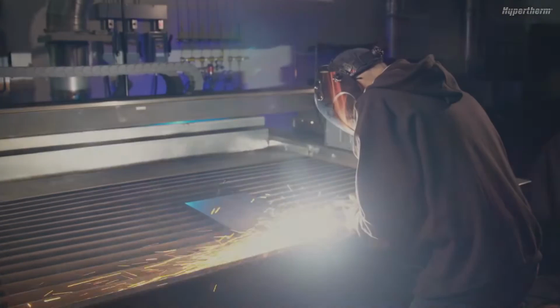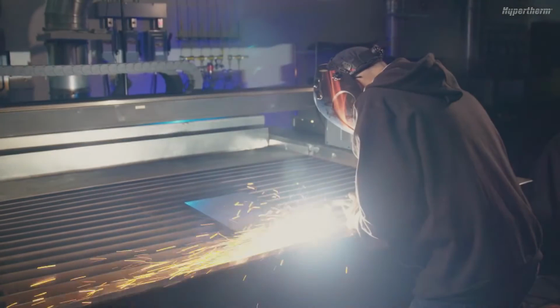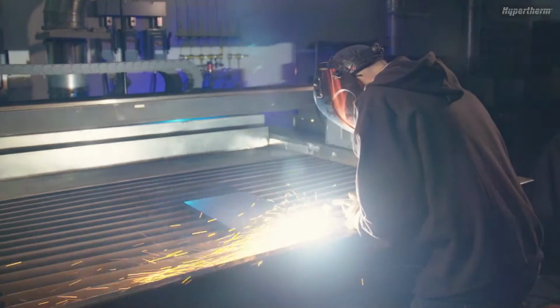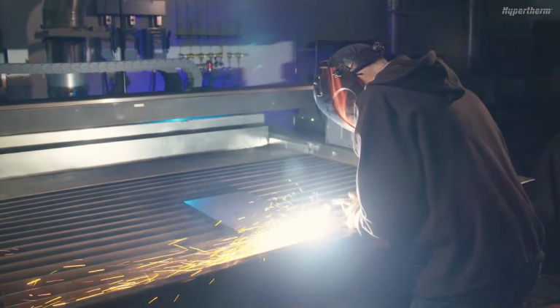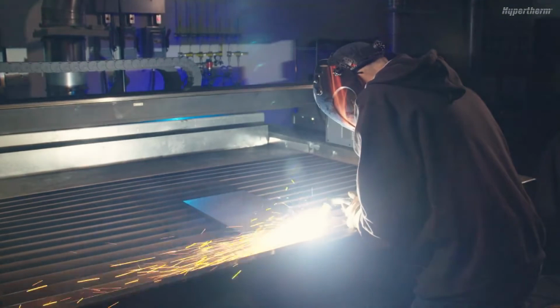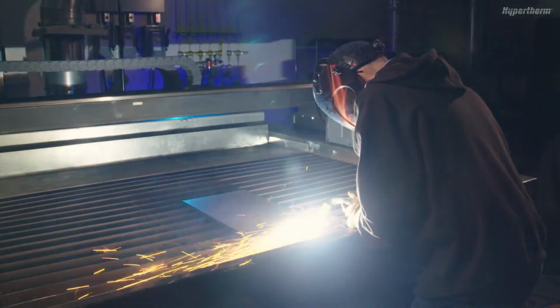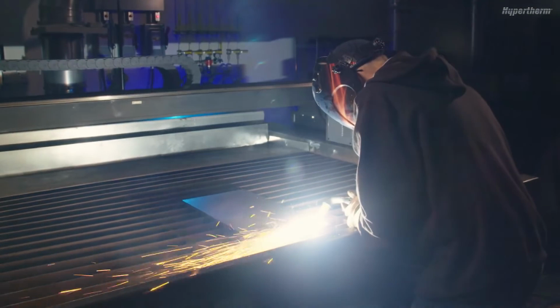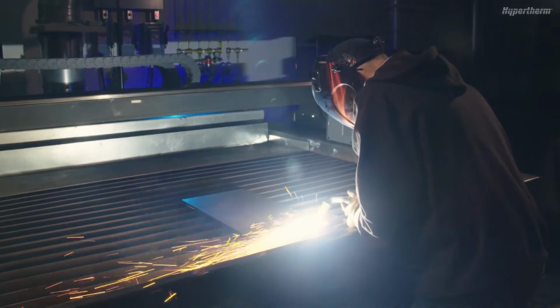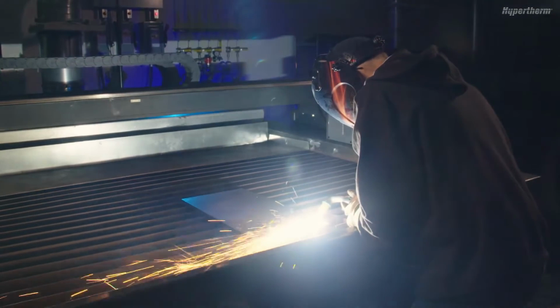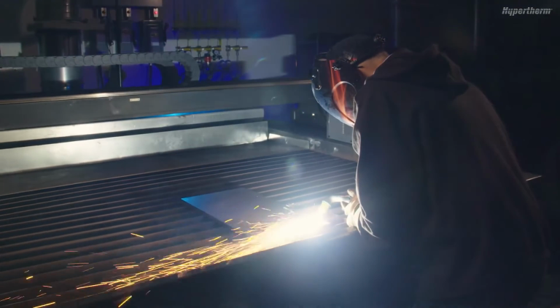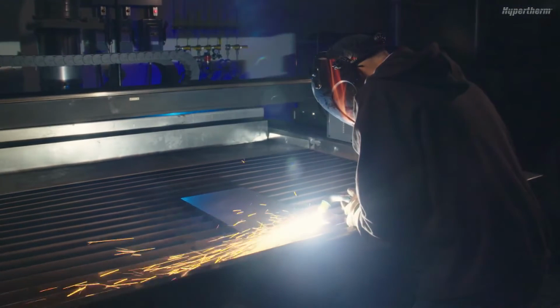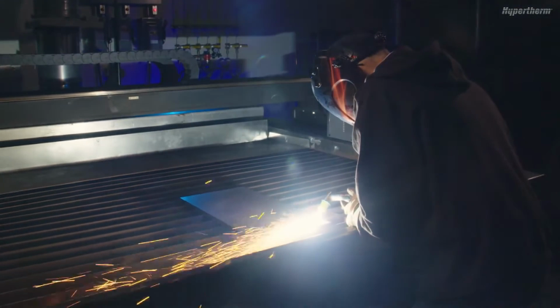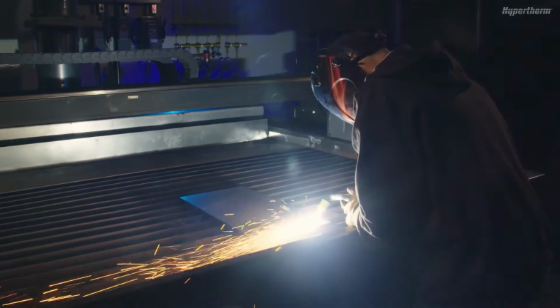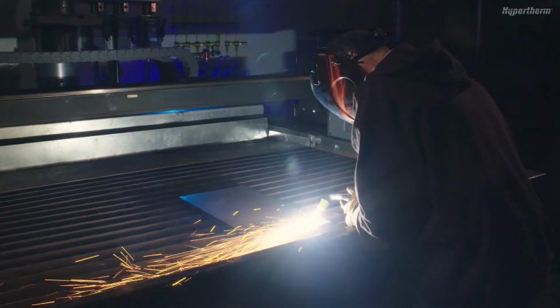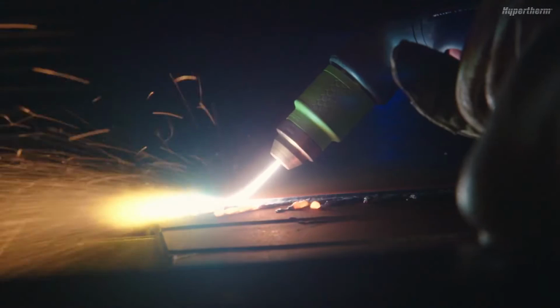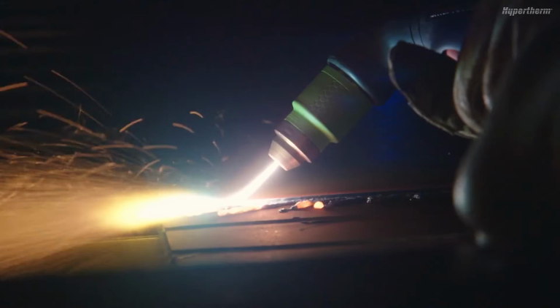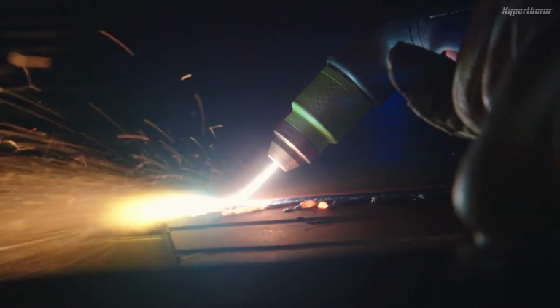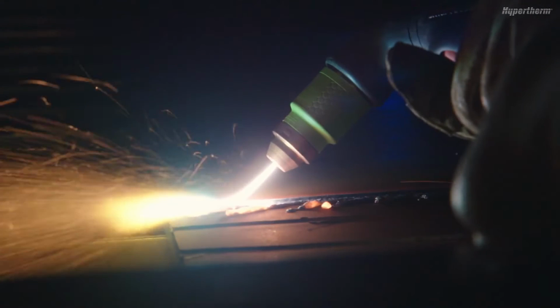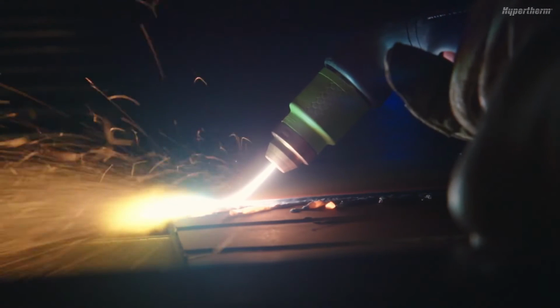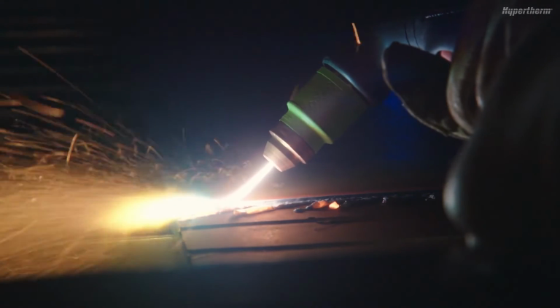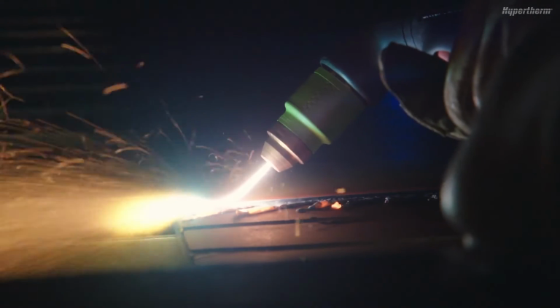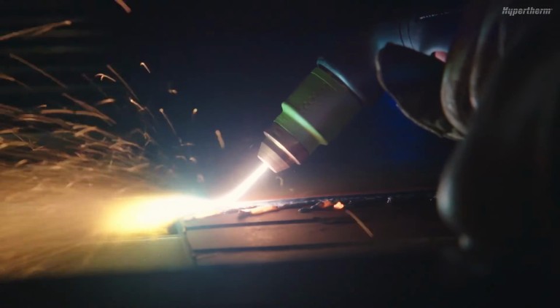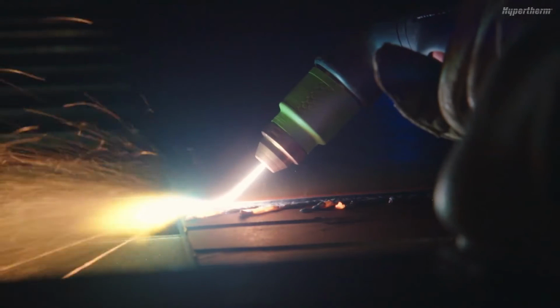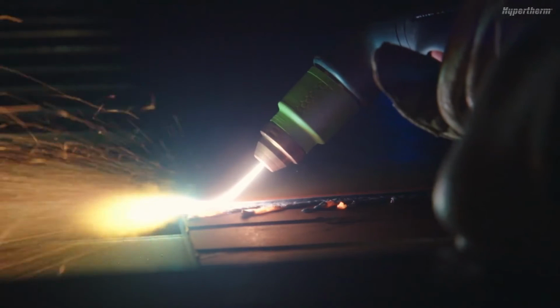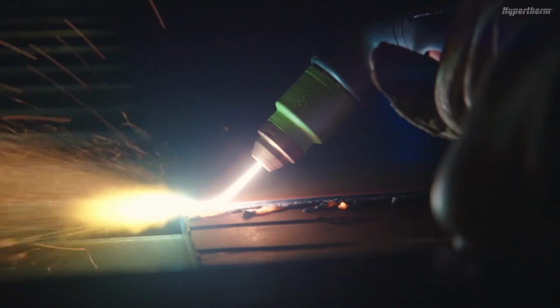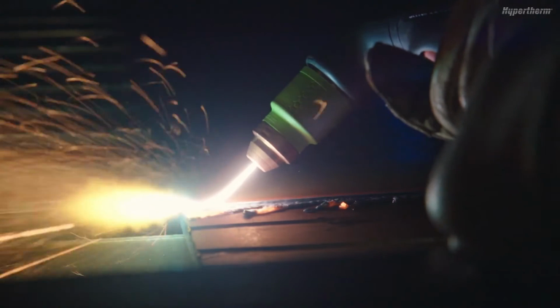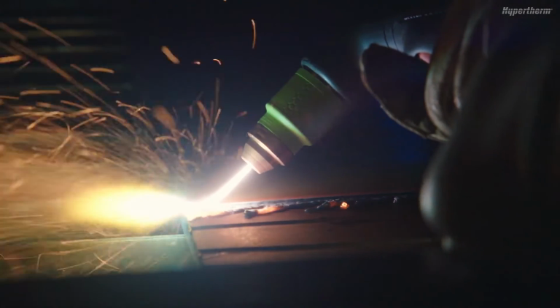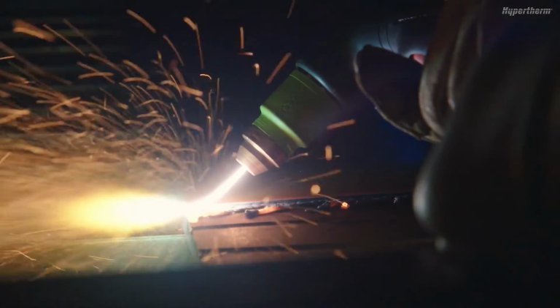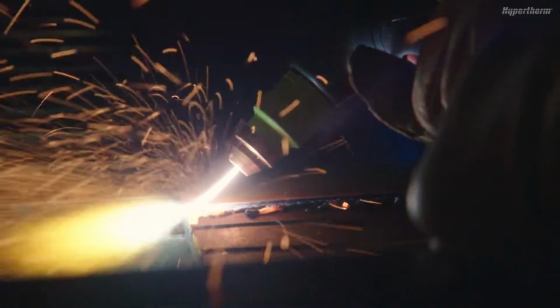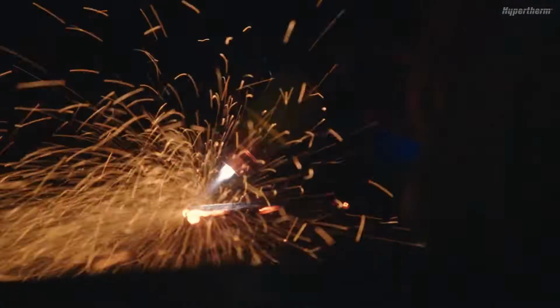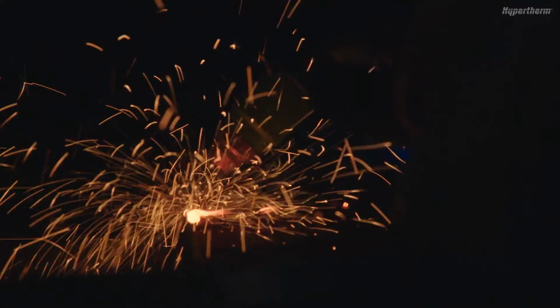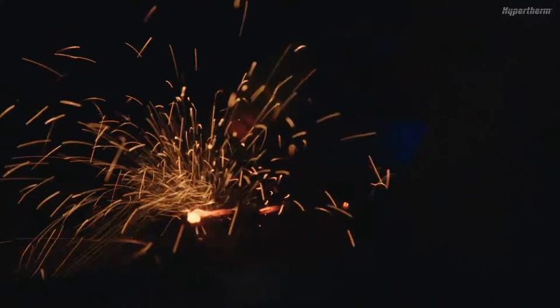In this short video, we will show you how to get the best results with a gouging cartridge when gouging by hand.